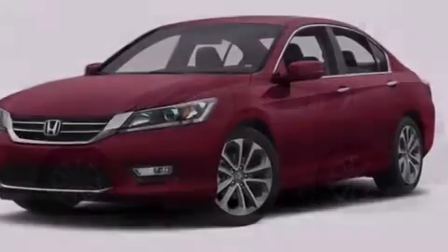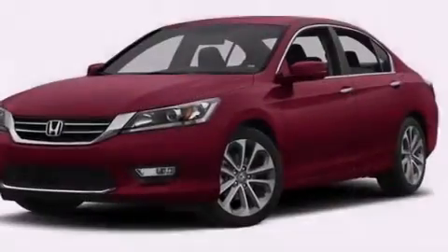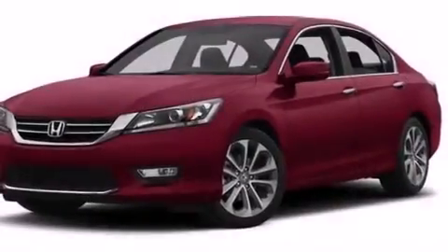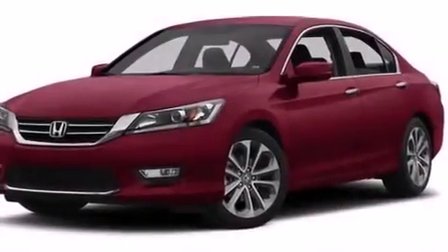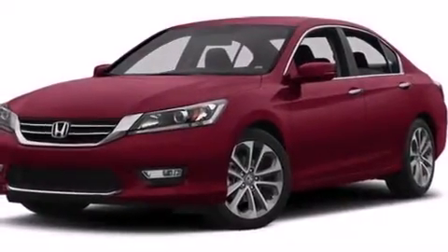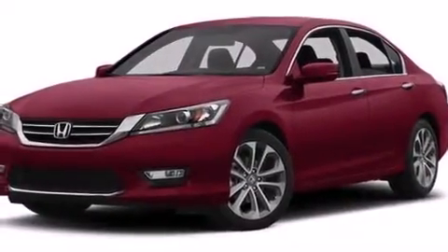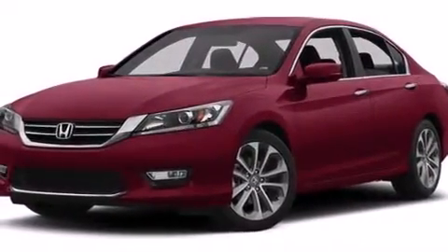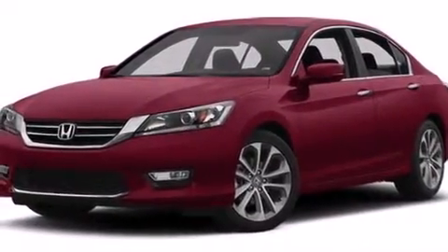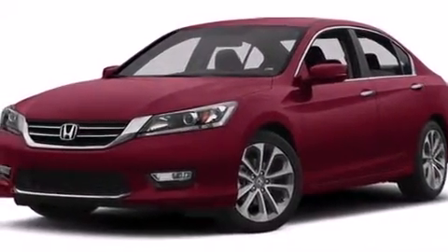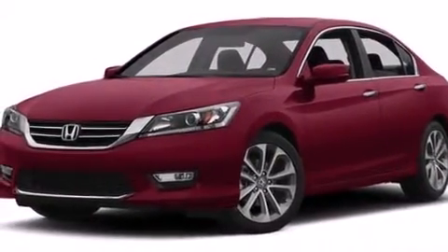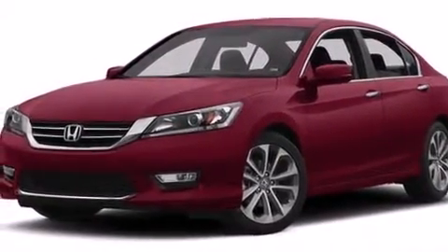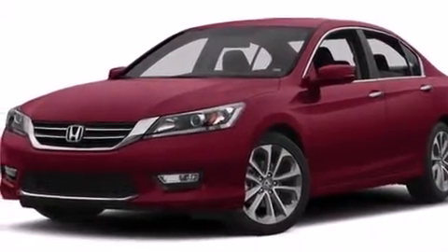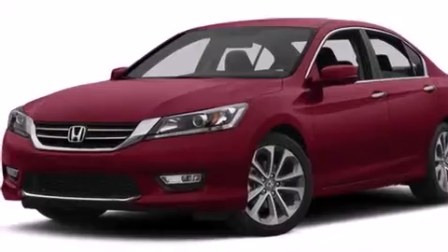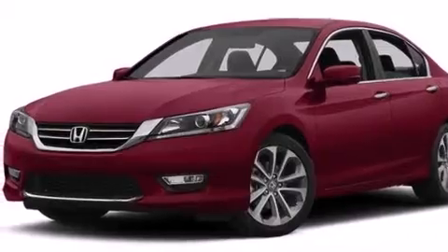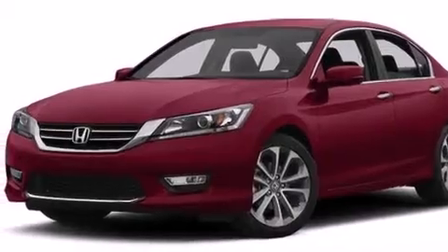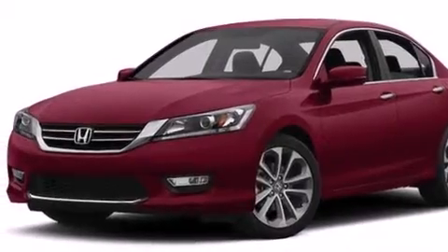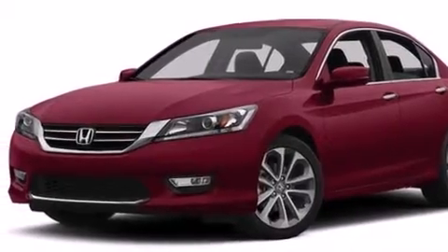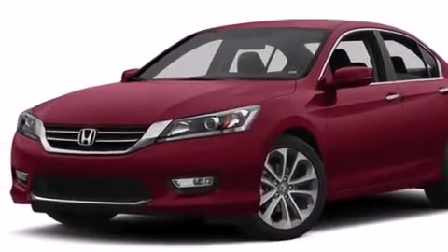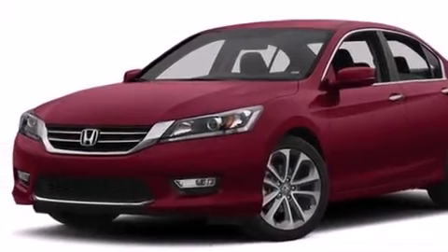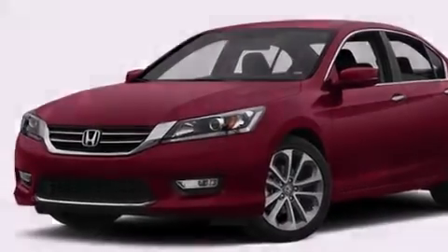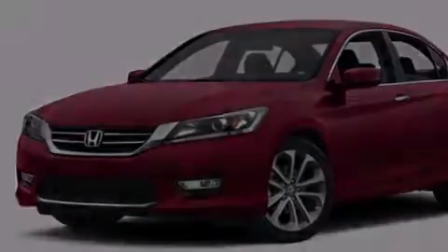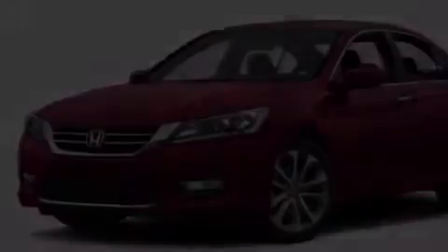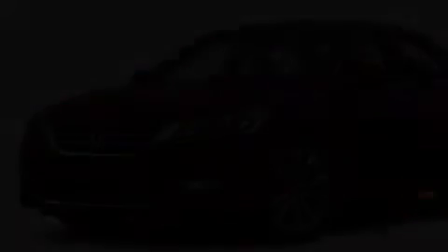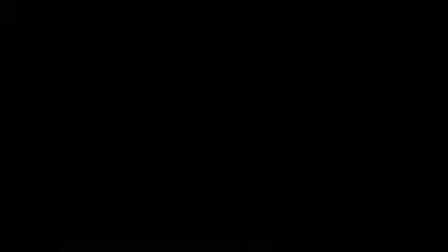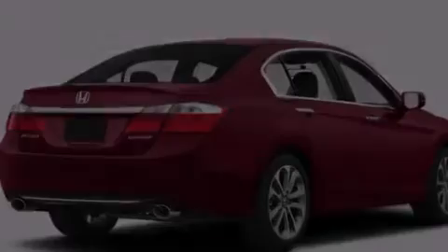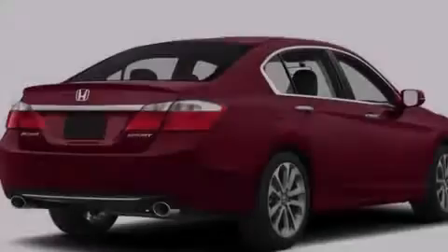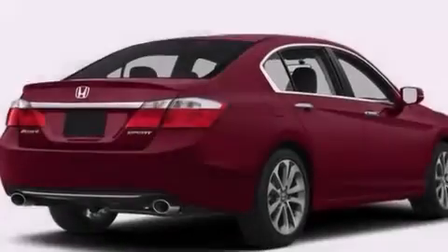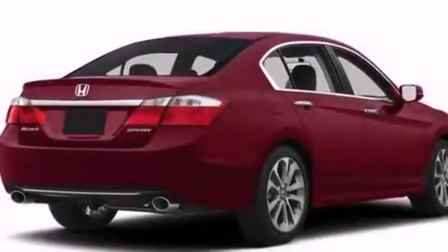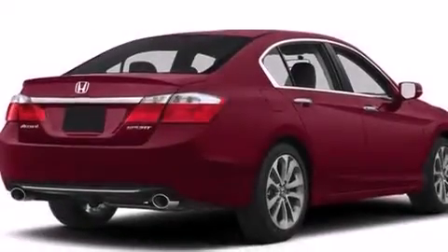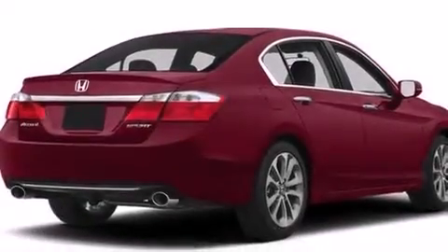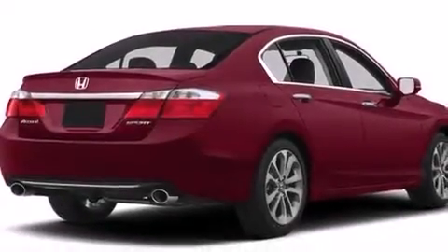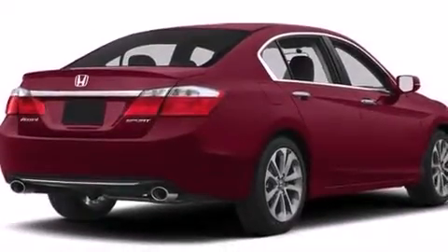With an EPA estimated rating of 35 miles per gallon on the highway, this vehicle helps leave money in your pocket where you want it.